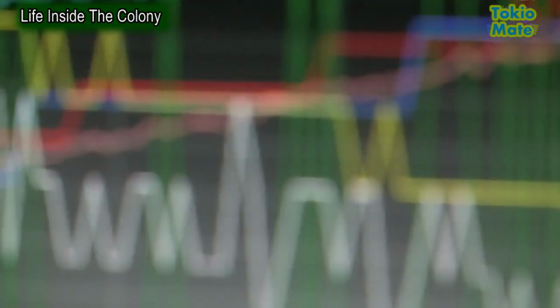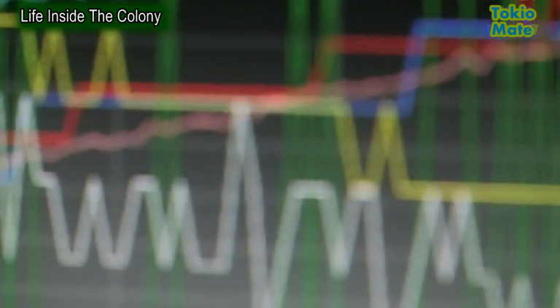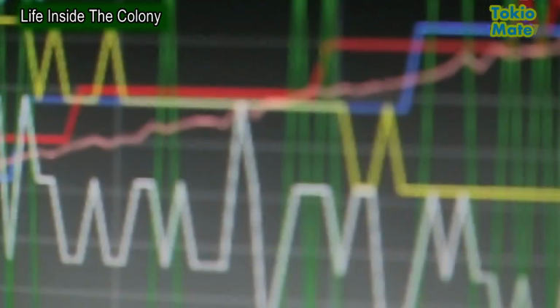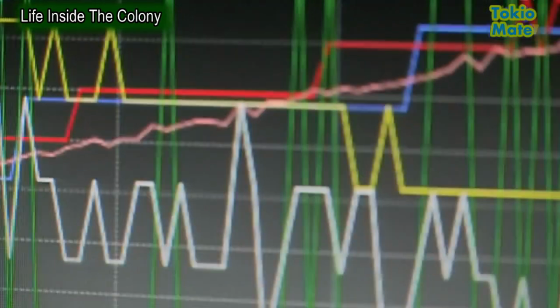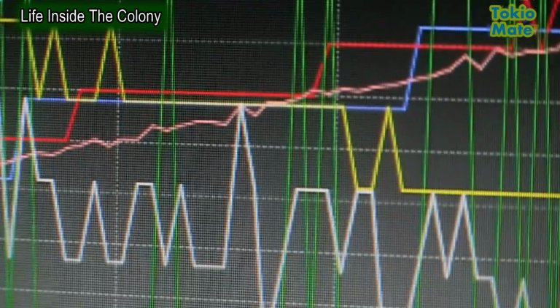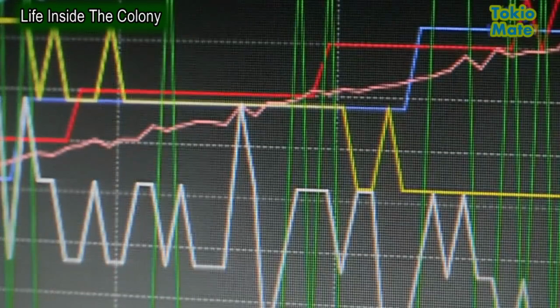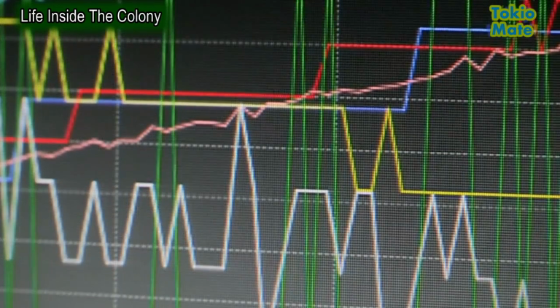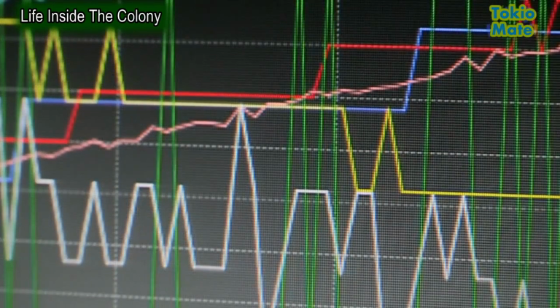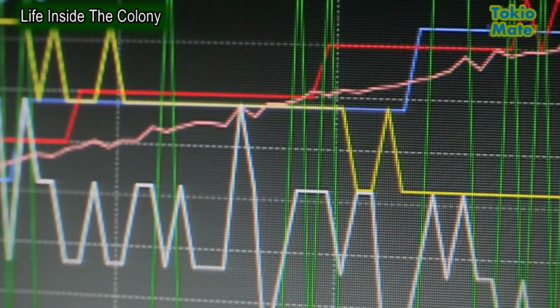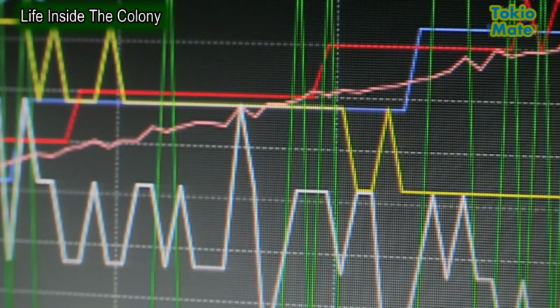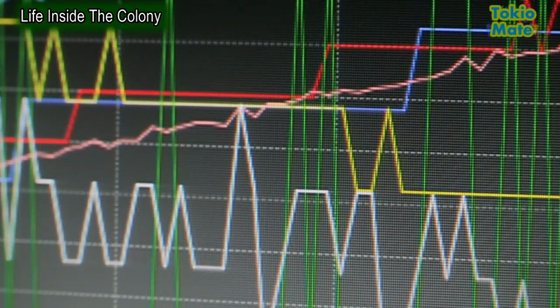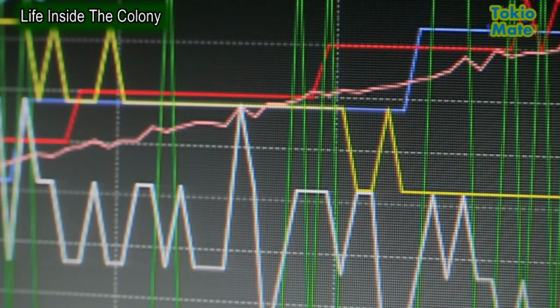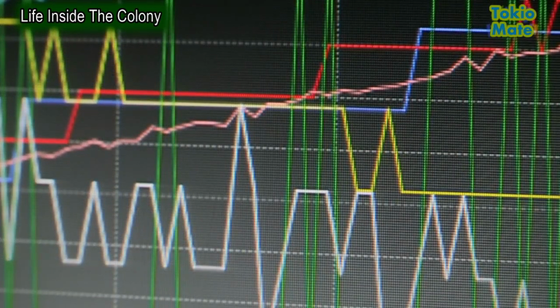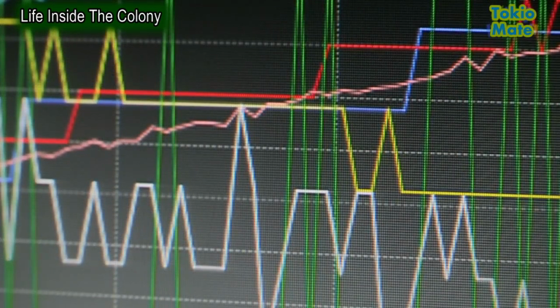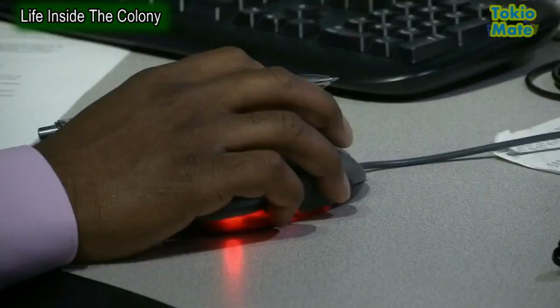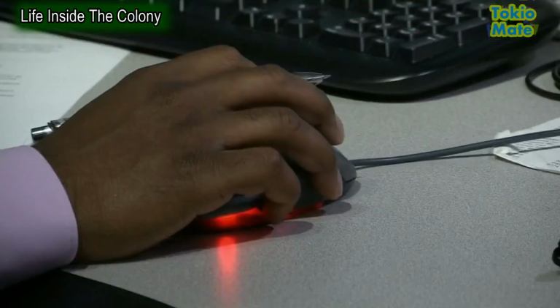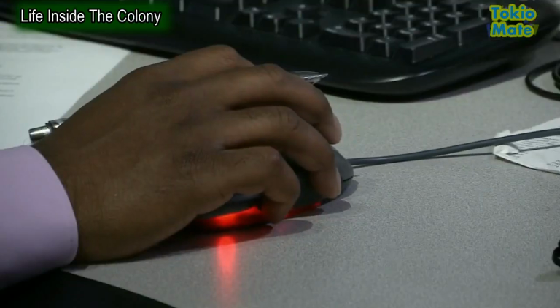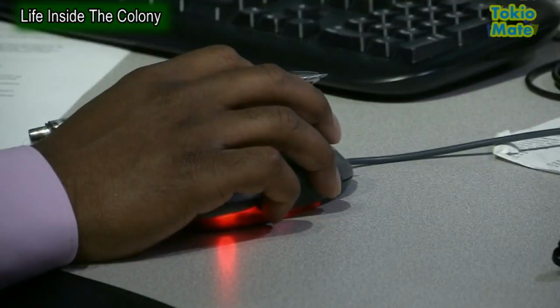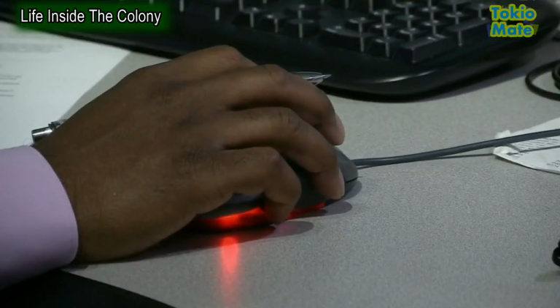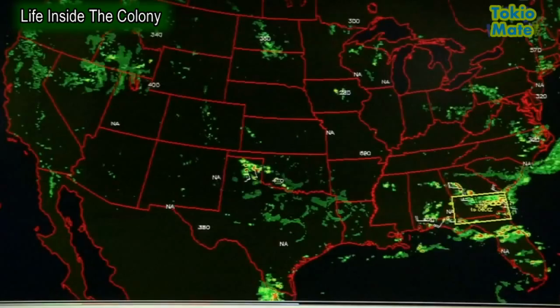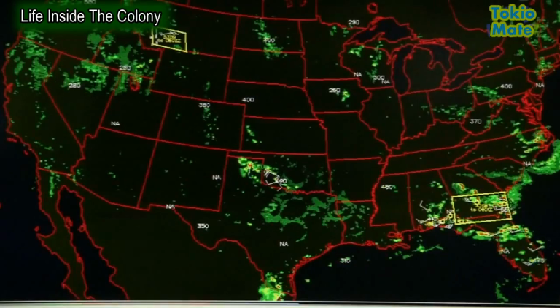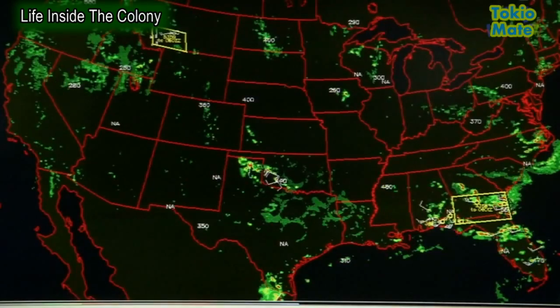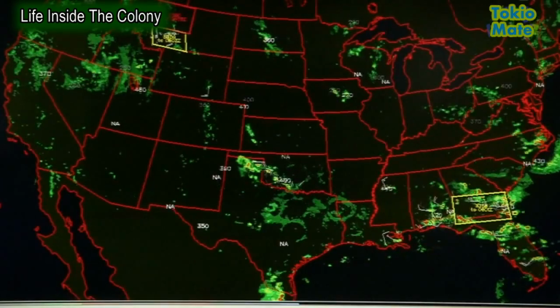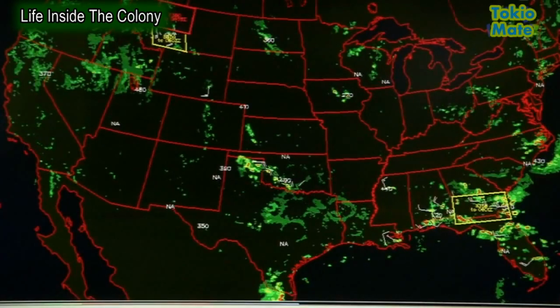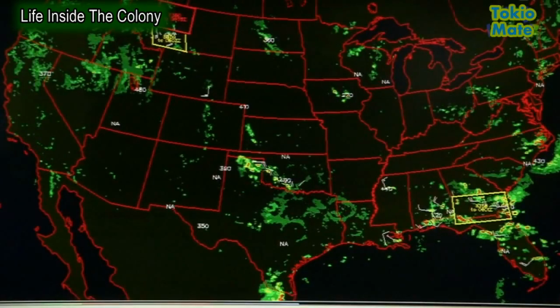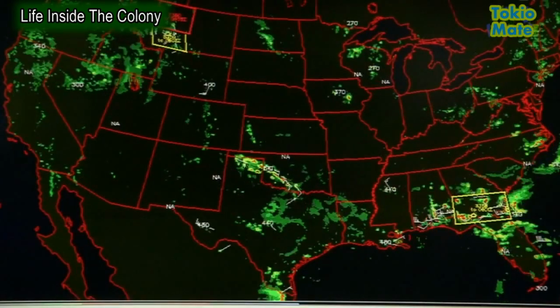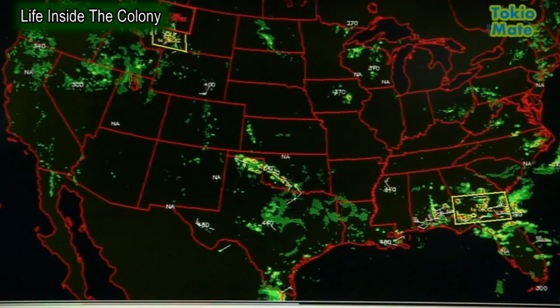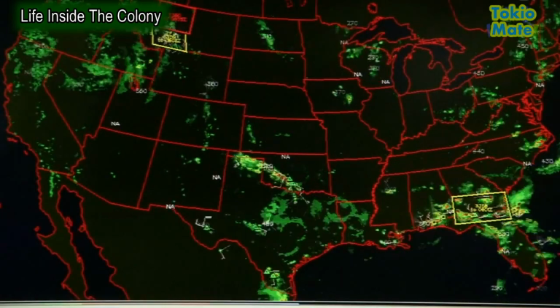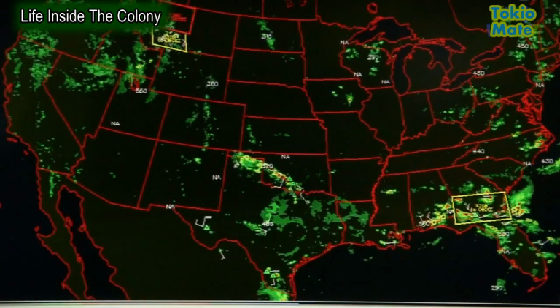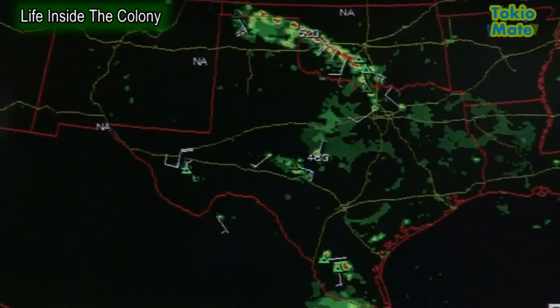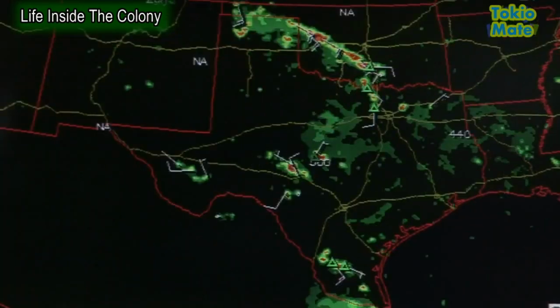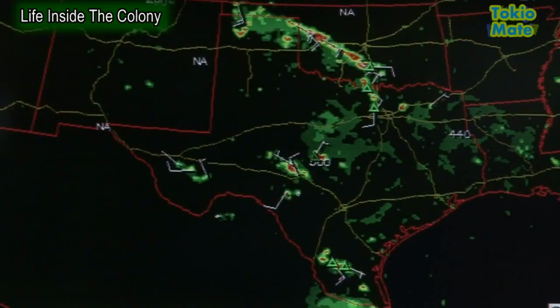Seen as a super organism, the ant colony is one of the most impressive achievements in the evolution of life on our planet. The more we come to understand it, the more we can harness the genius of the ants for our own benefit. We're only at the beginning of what ants can teach us.